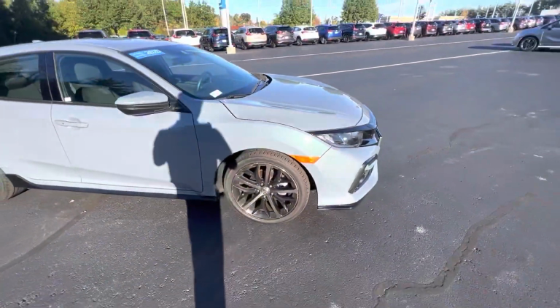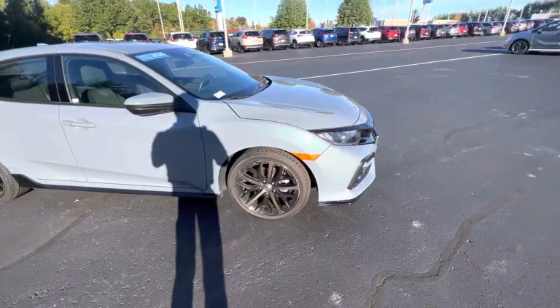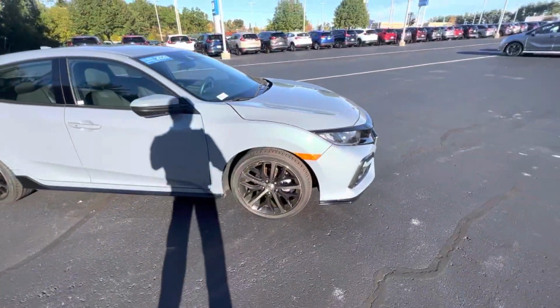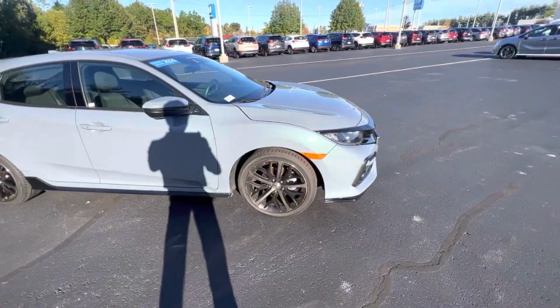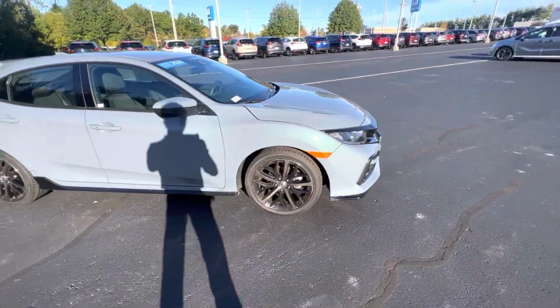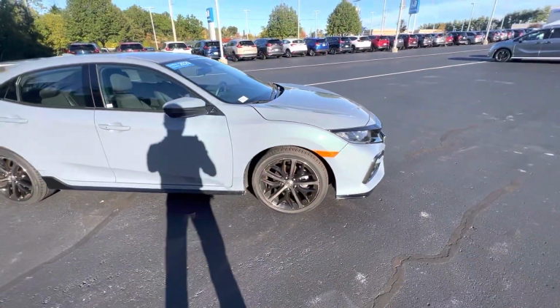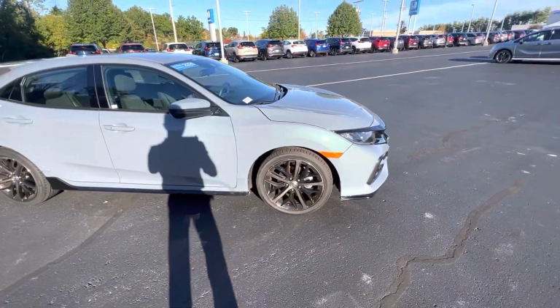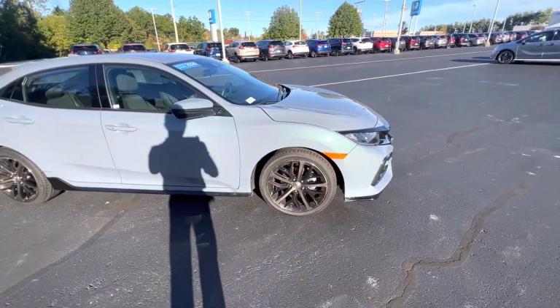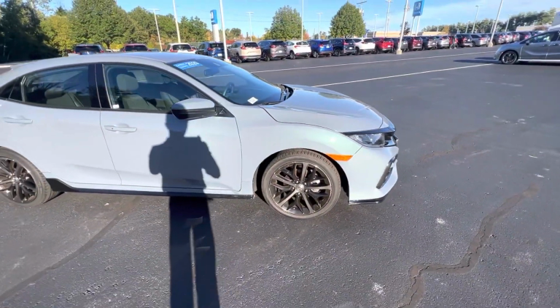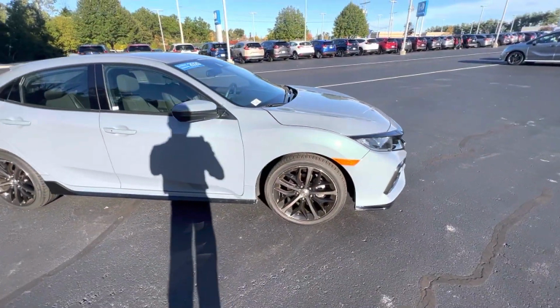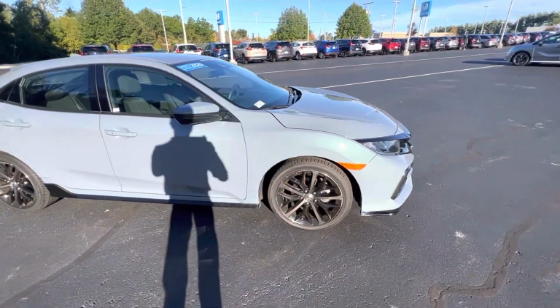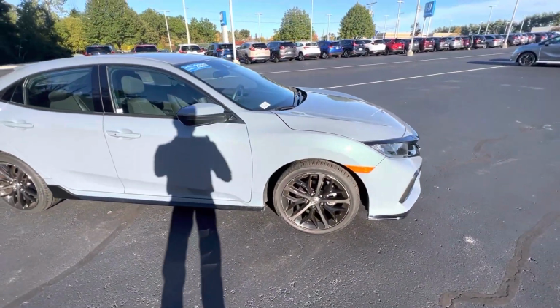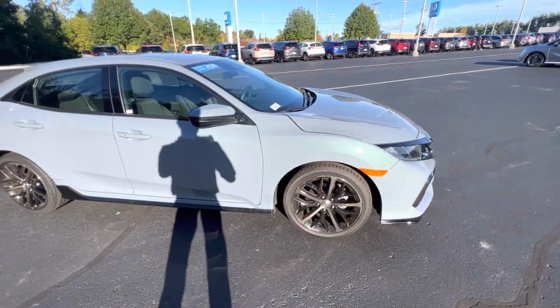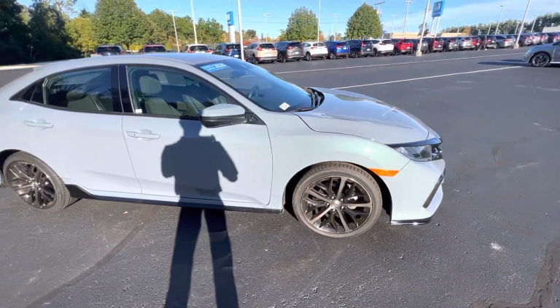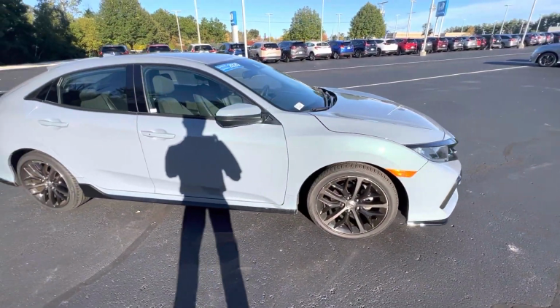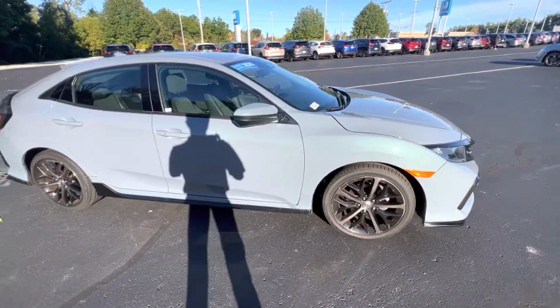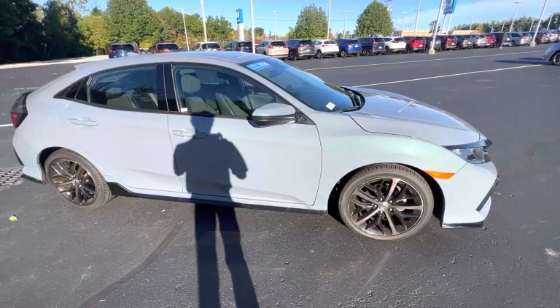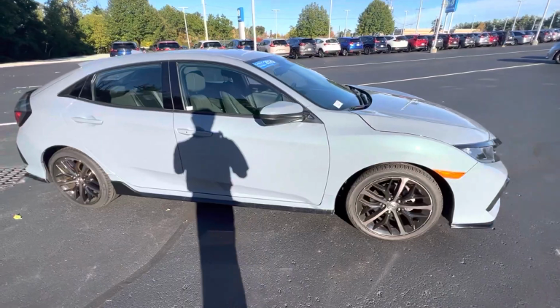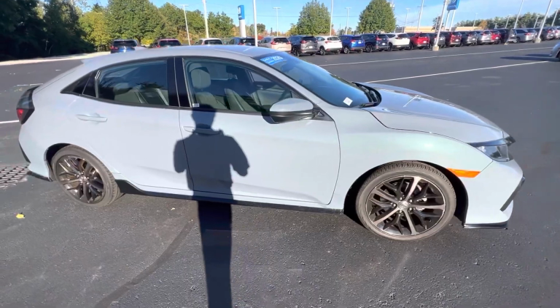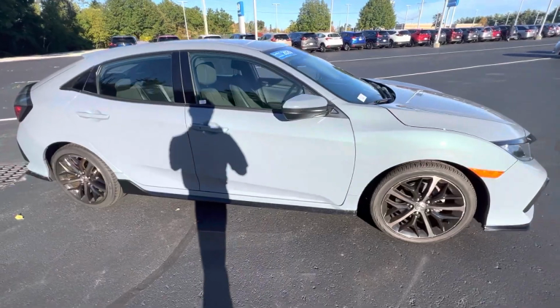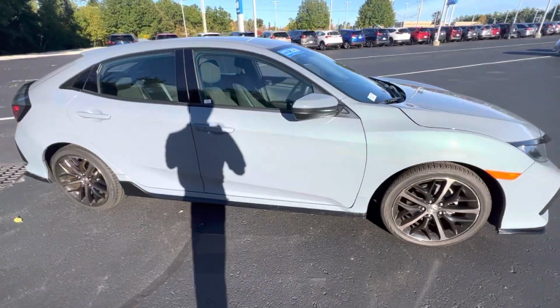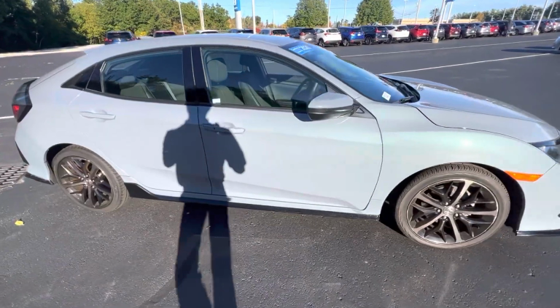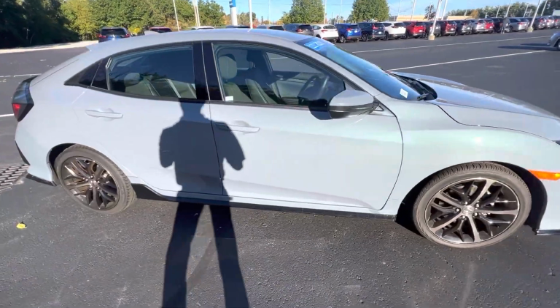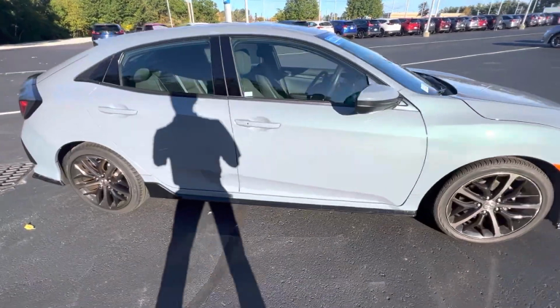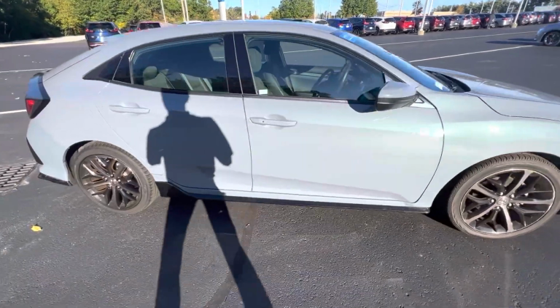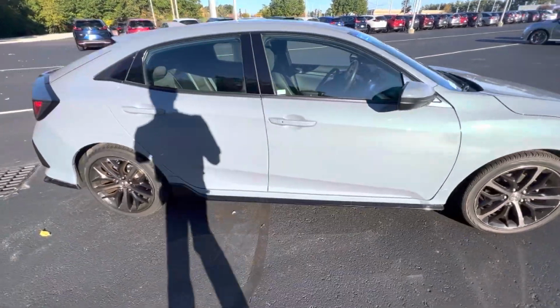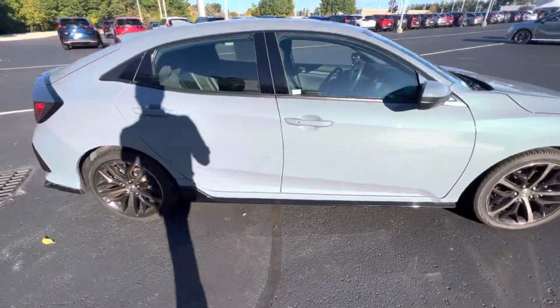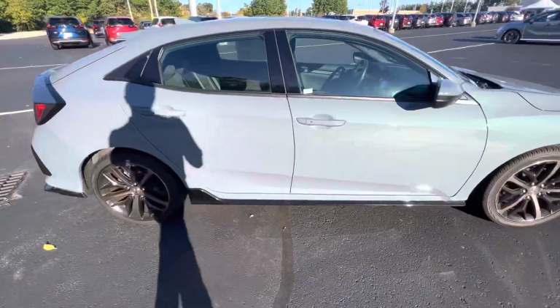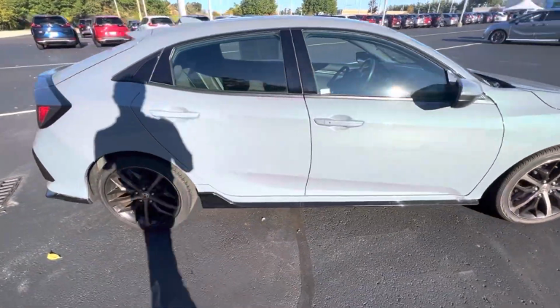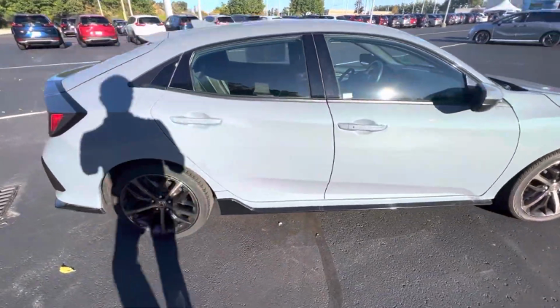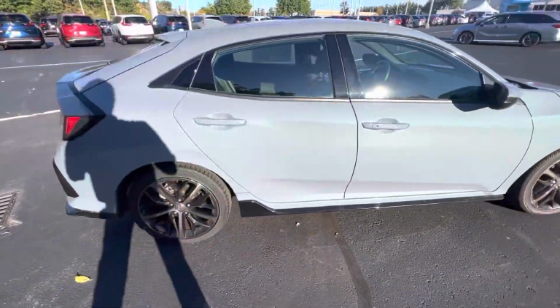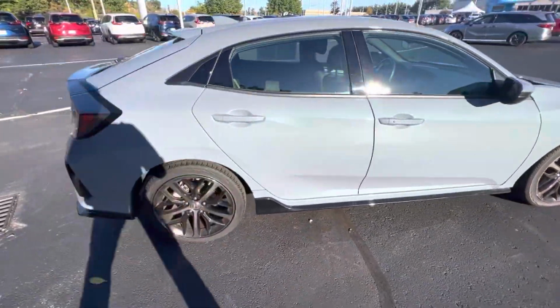We have our nice Sport wheels, beautiful Sonic Gray. You can see your Sport trim going down the side.